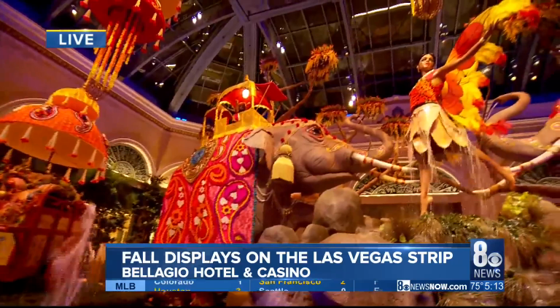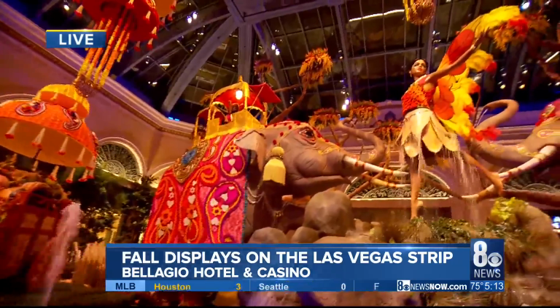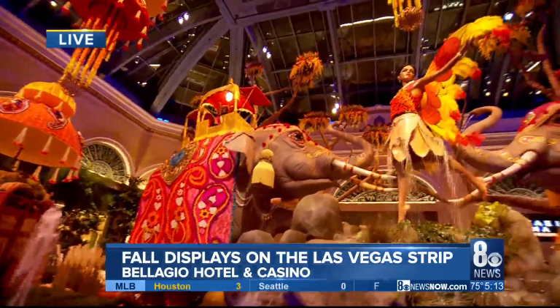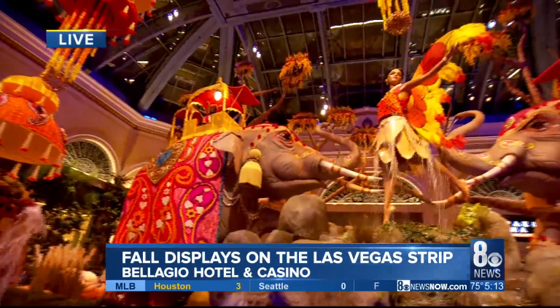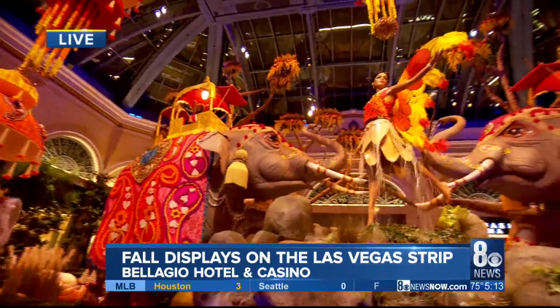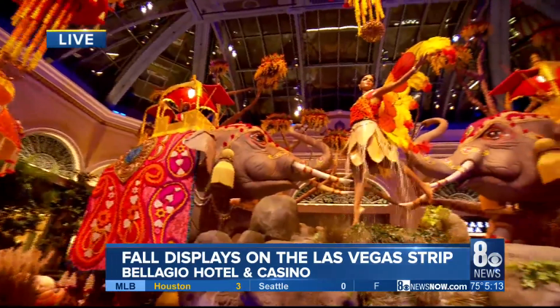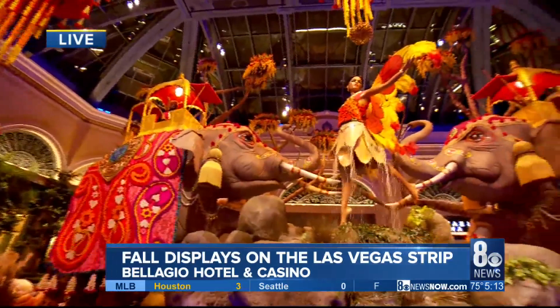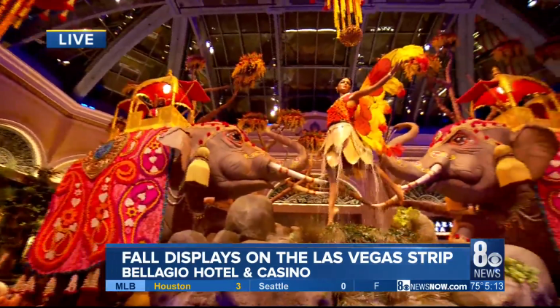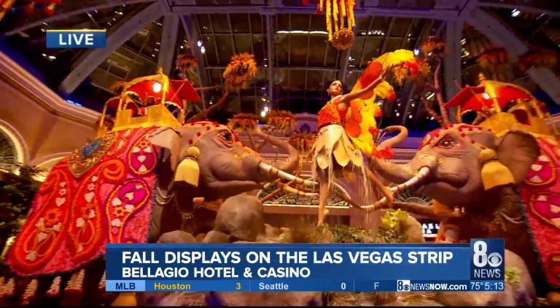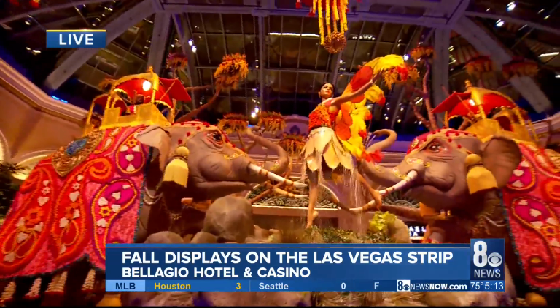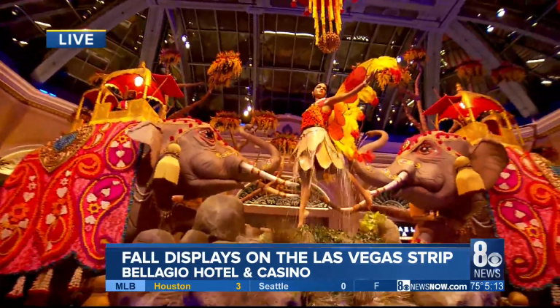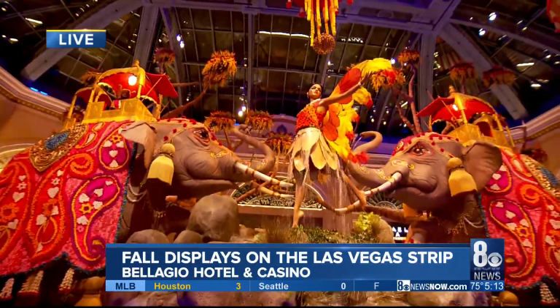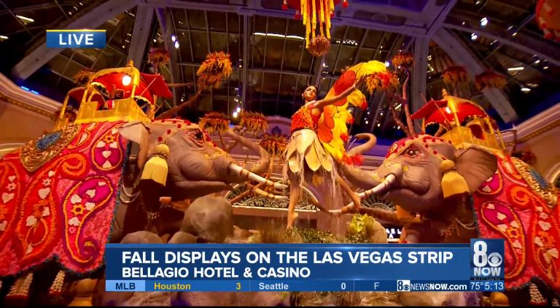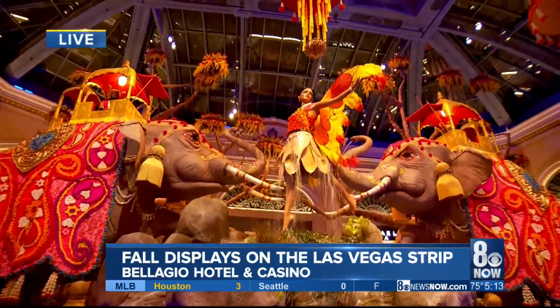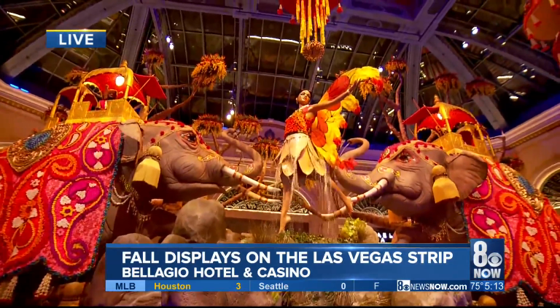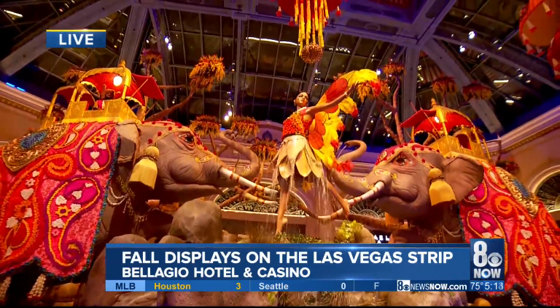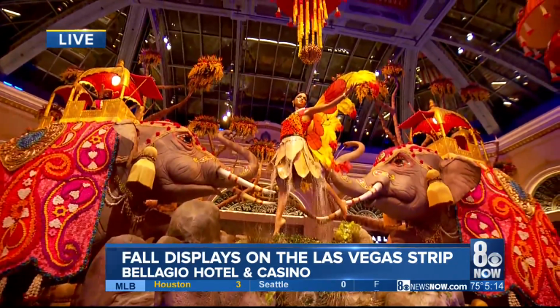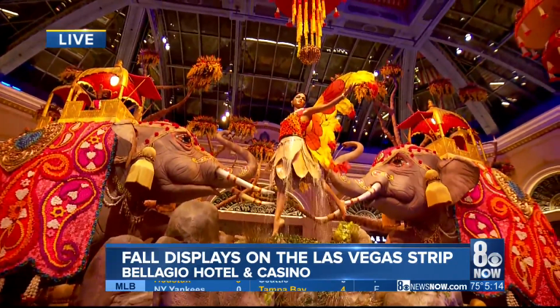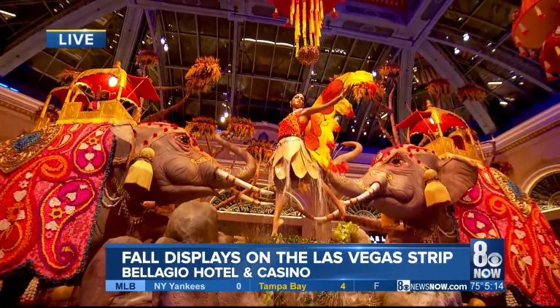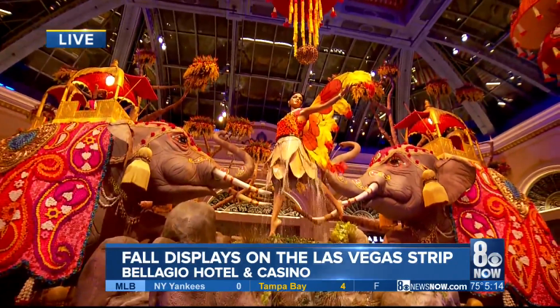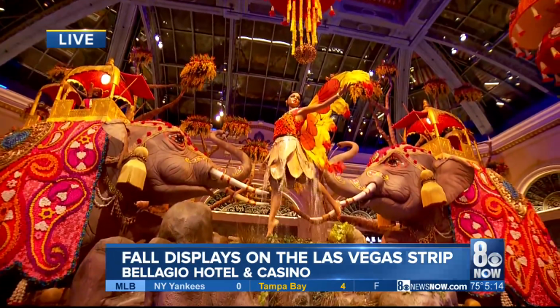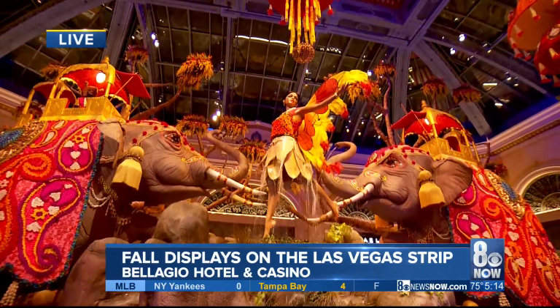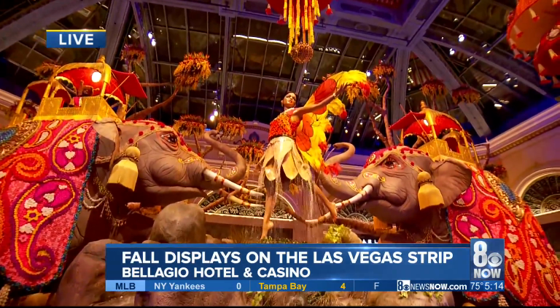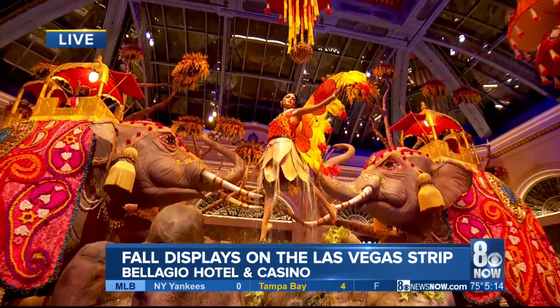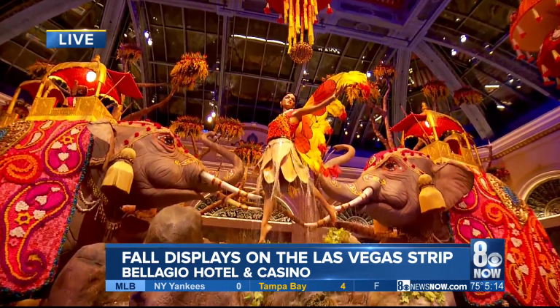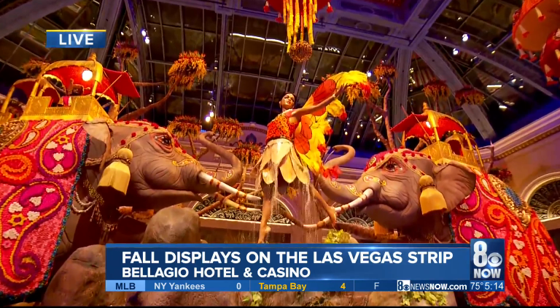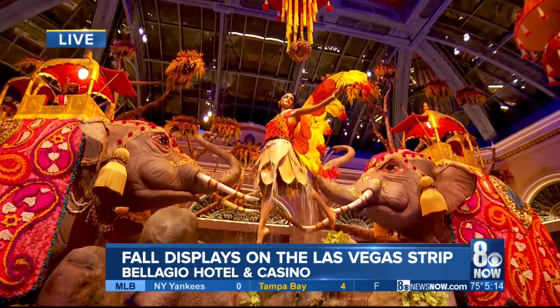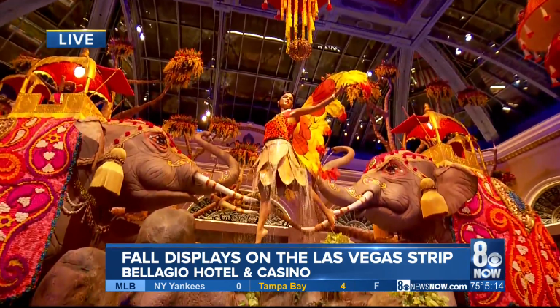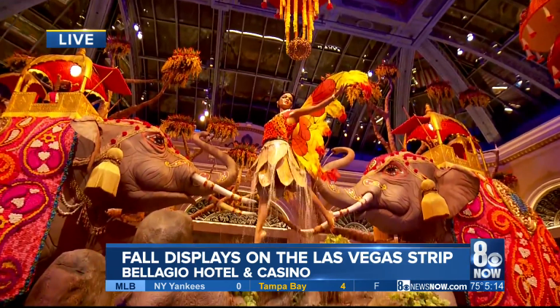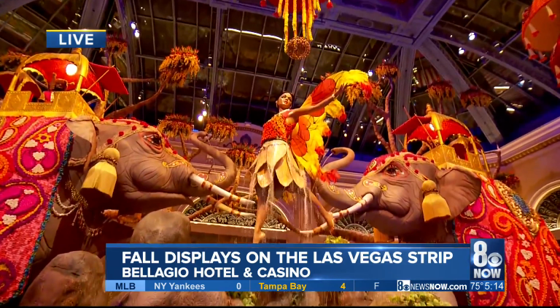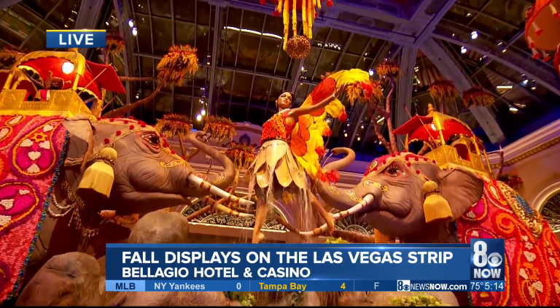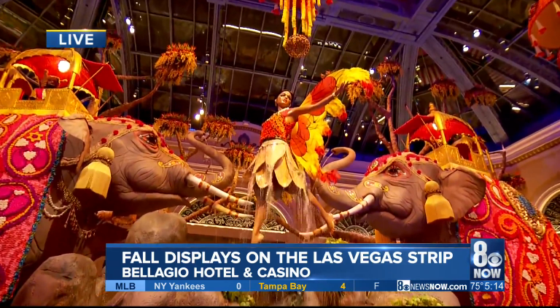Come on out. If you're looking for things to do with your family this fall, this is a sight to be seen. Reporting live, Bianca Holman, 8 News Now.